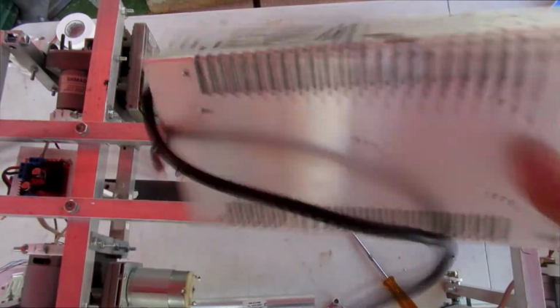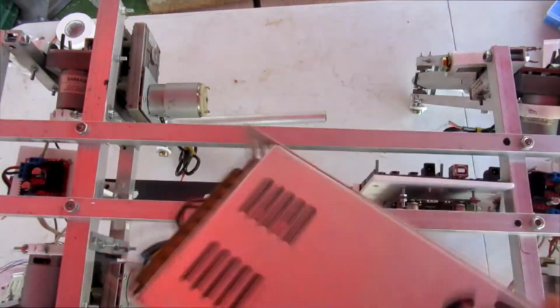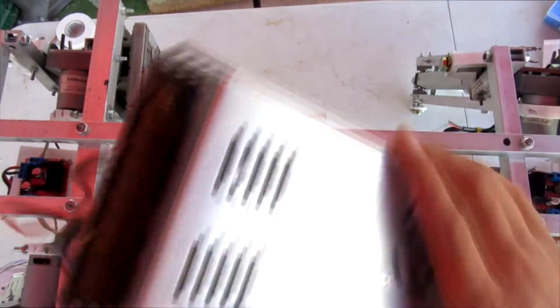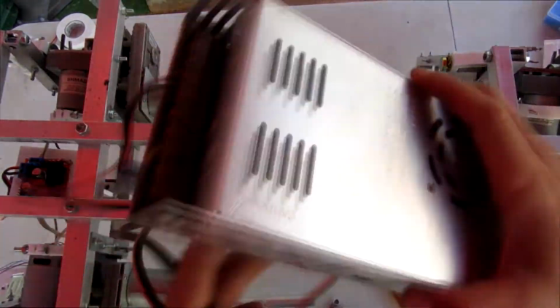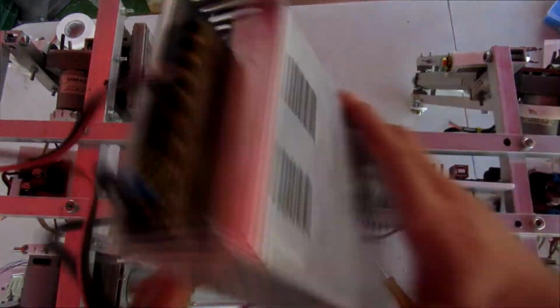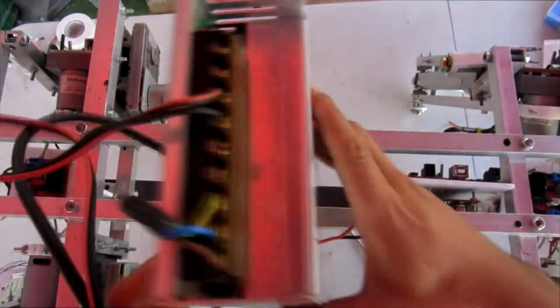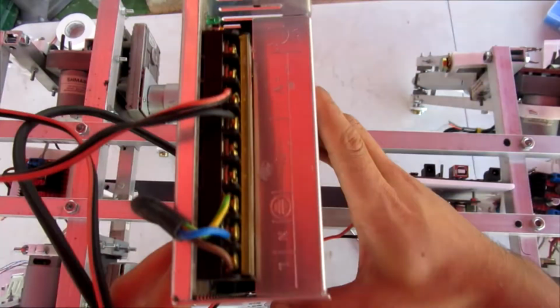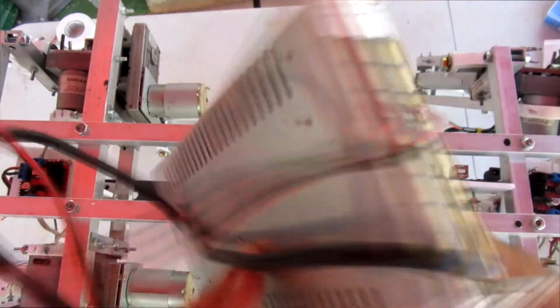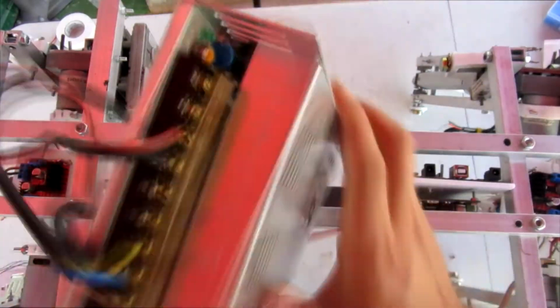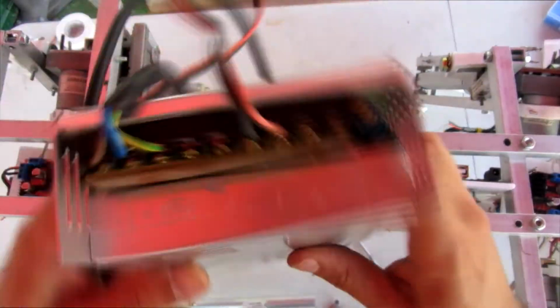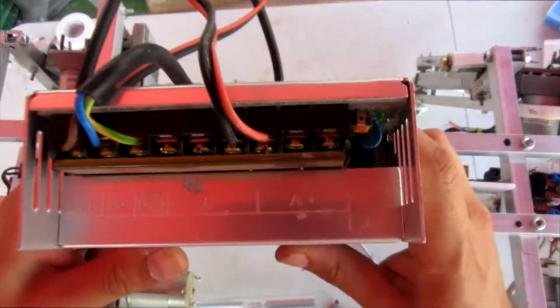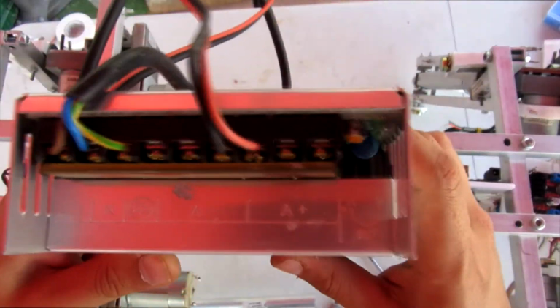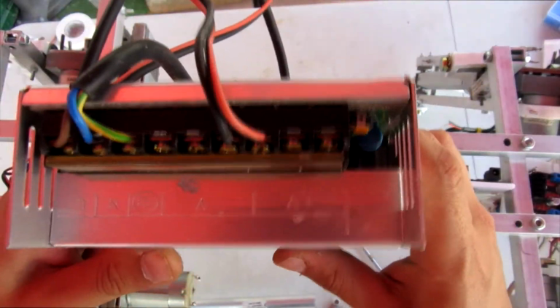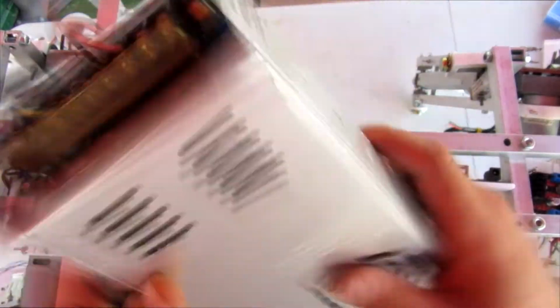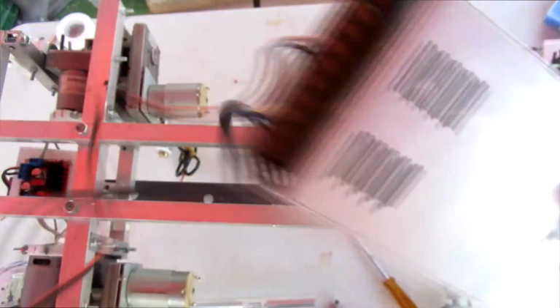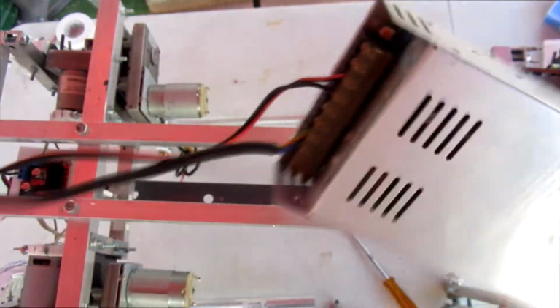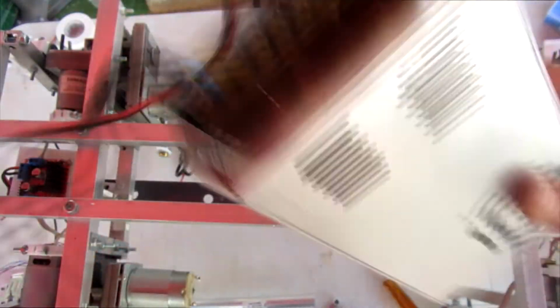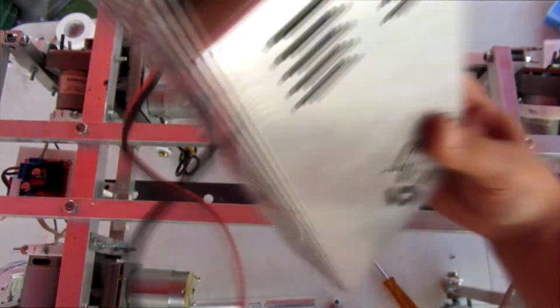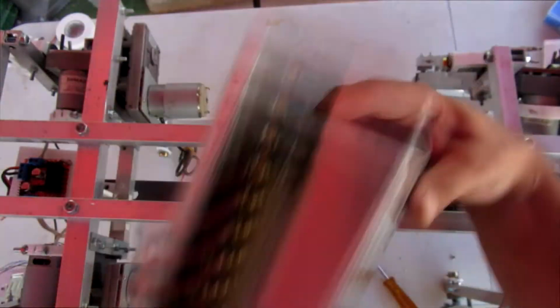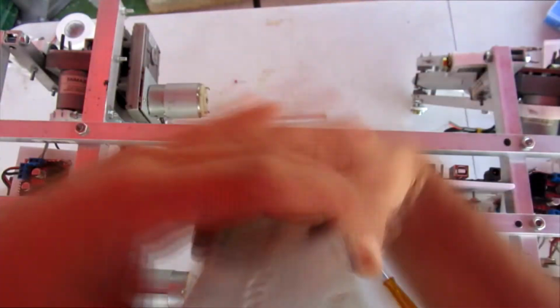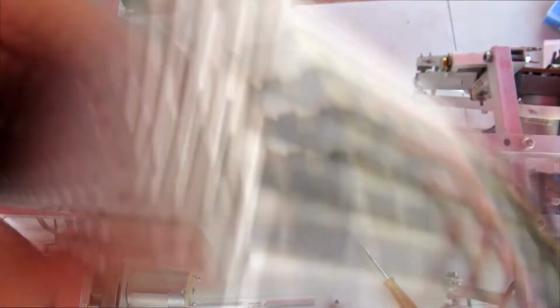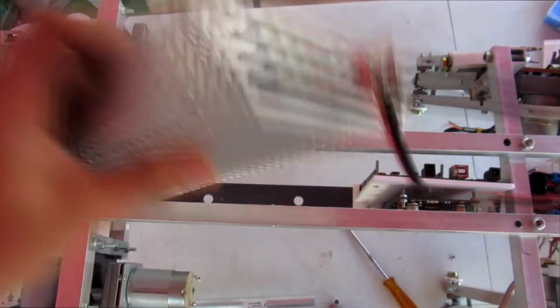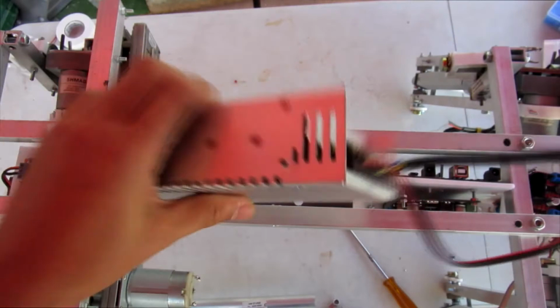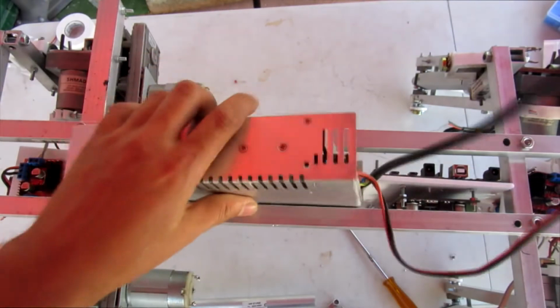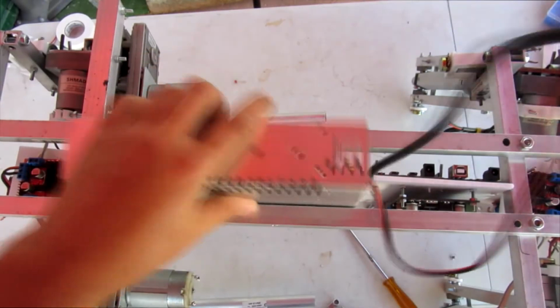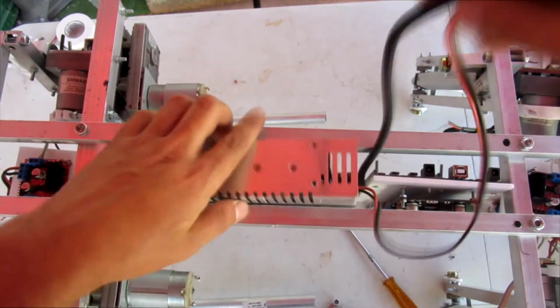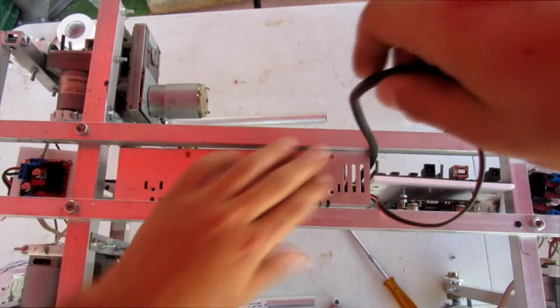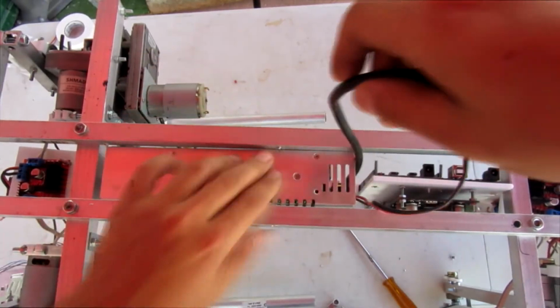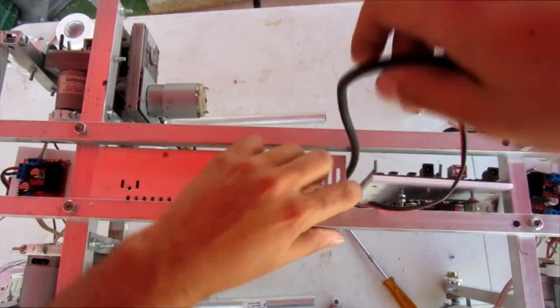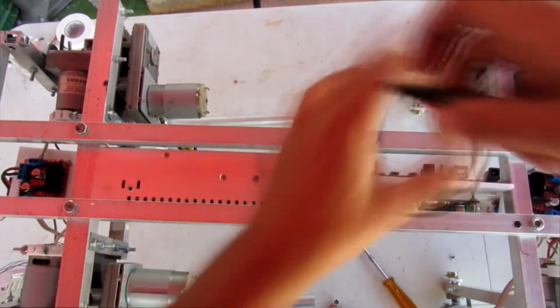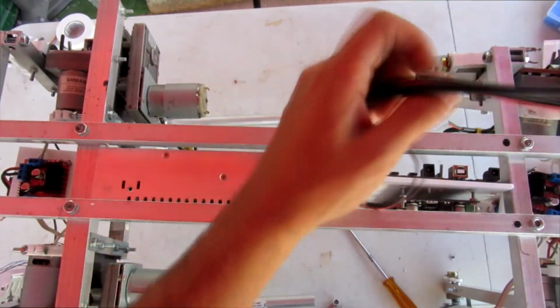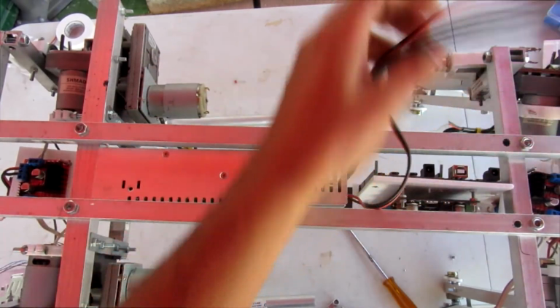Here comes the power supply. In the future, a battery will replace it in this space.